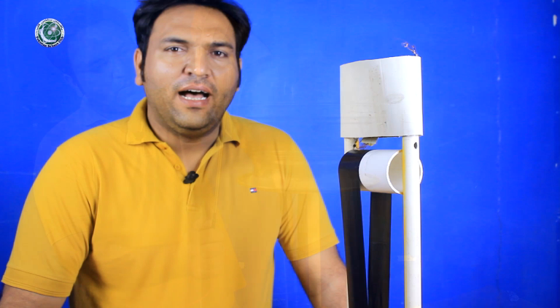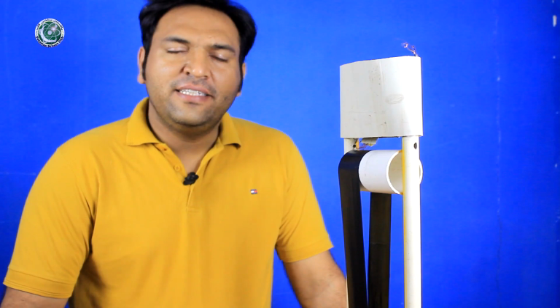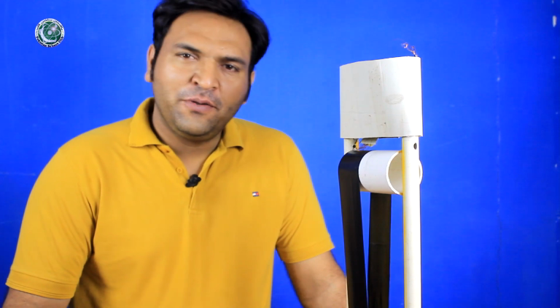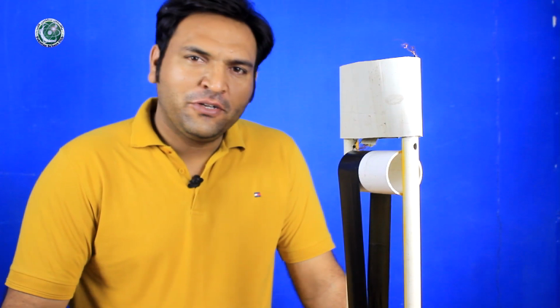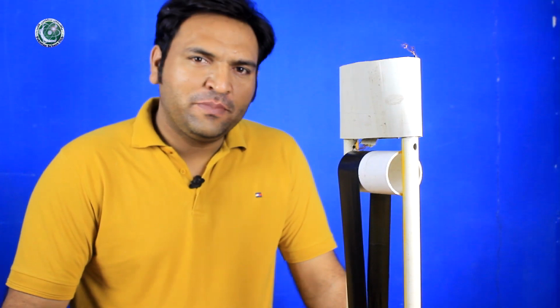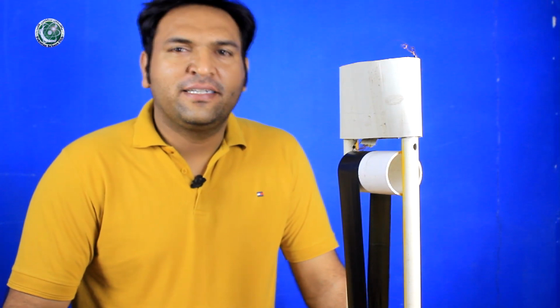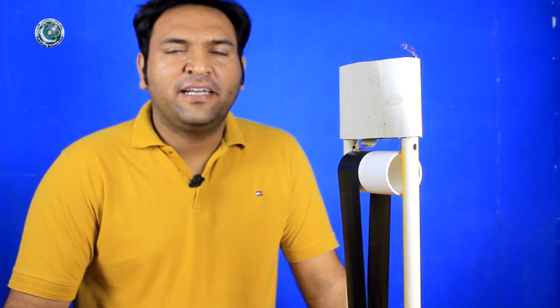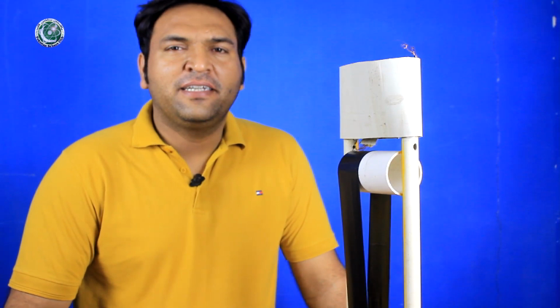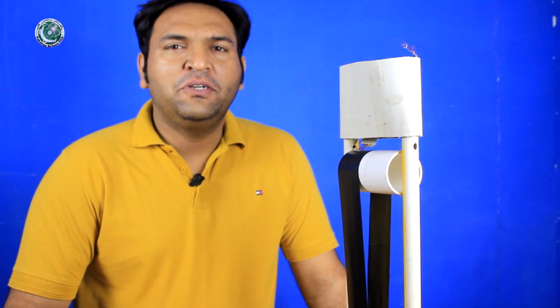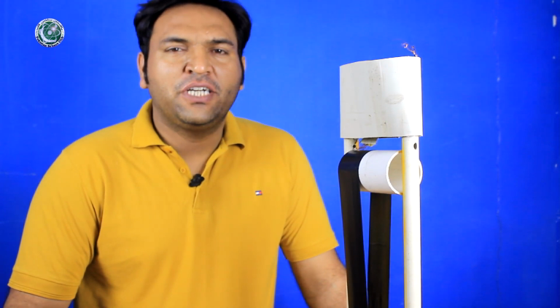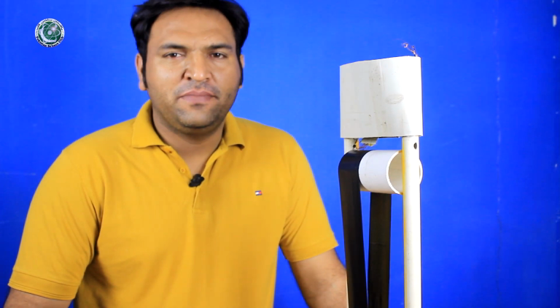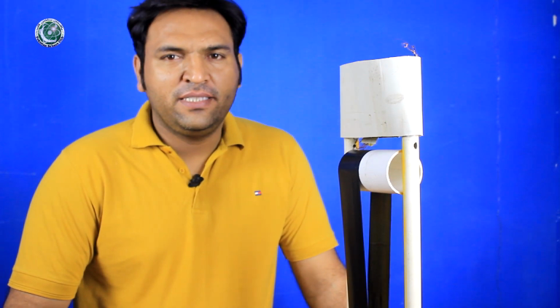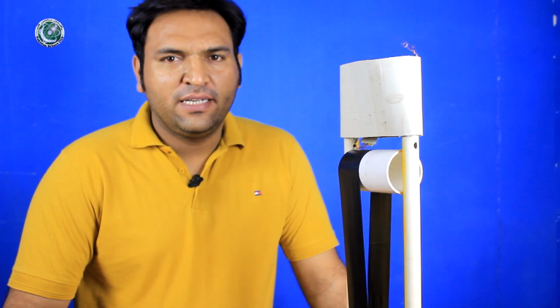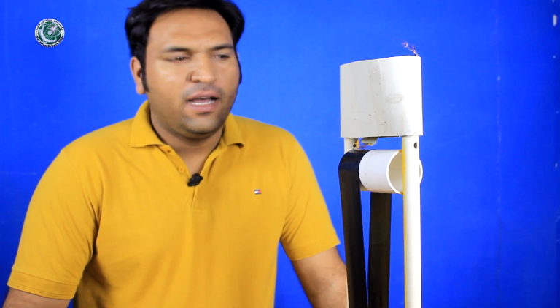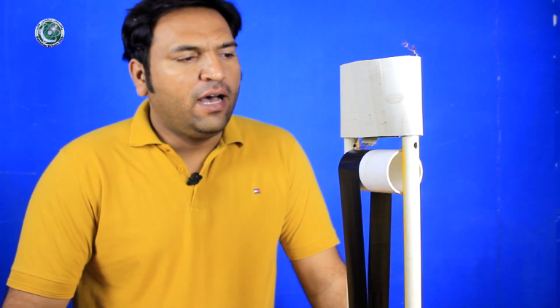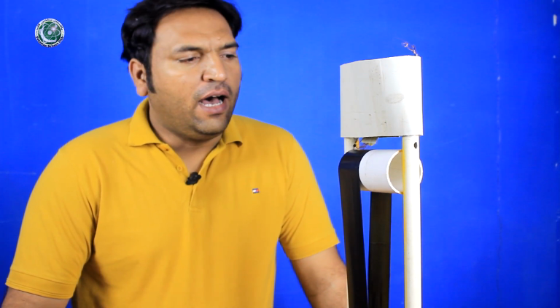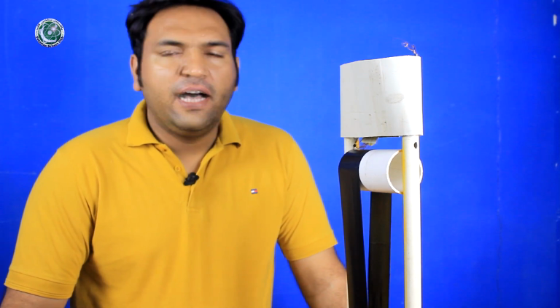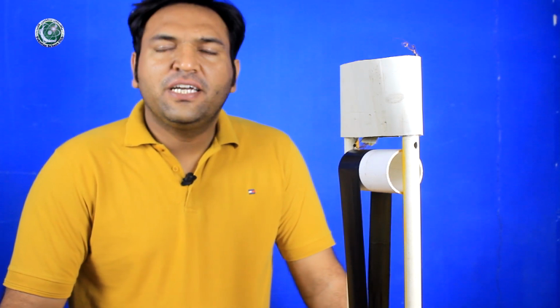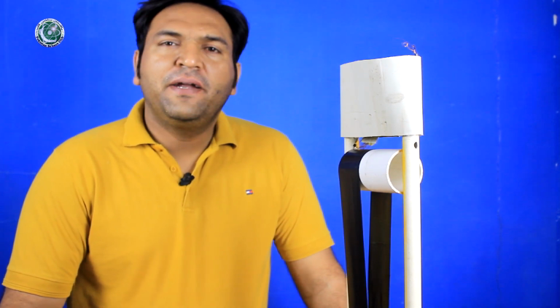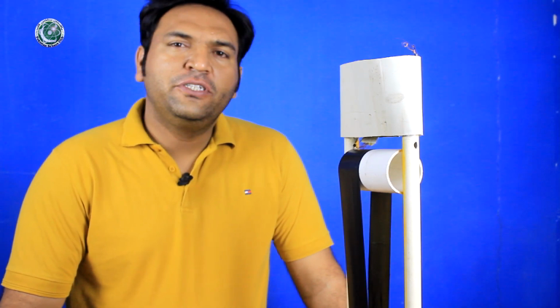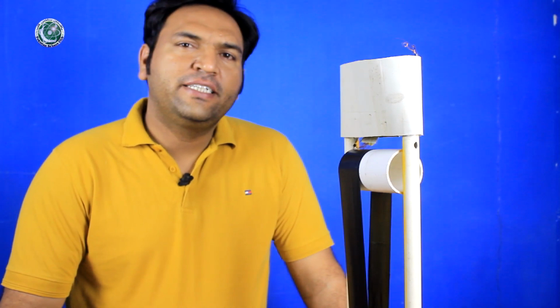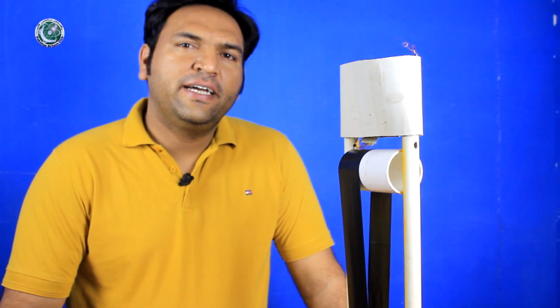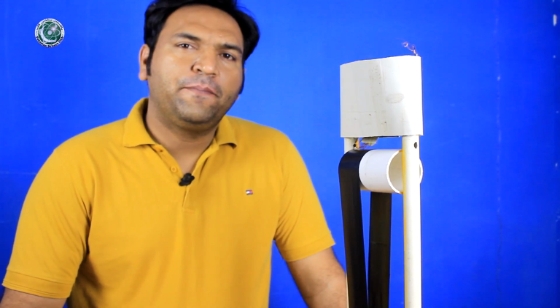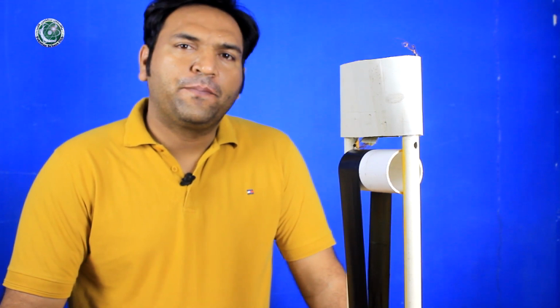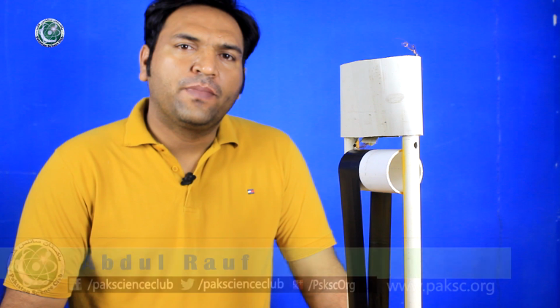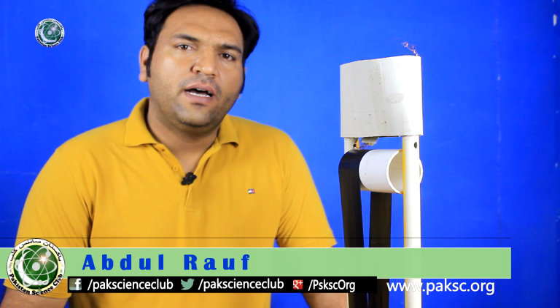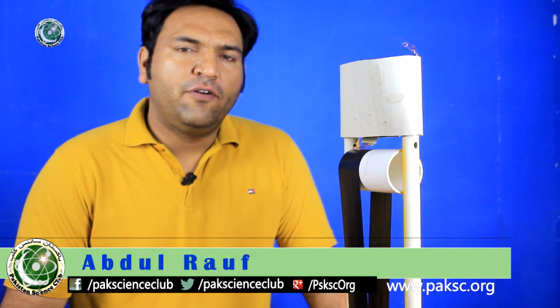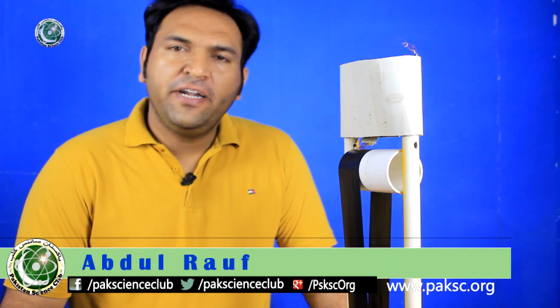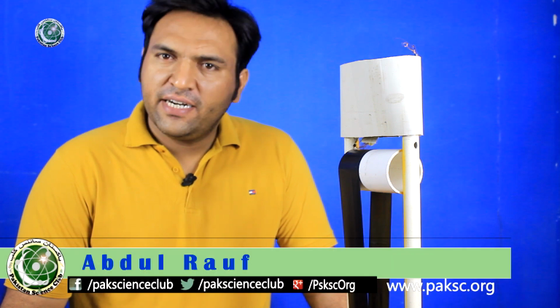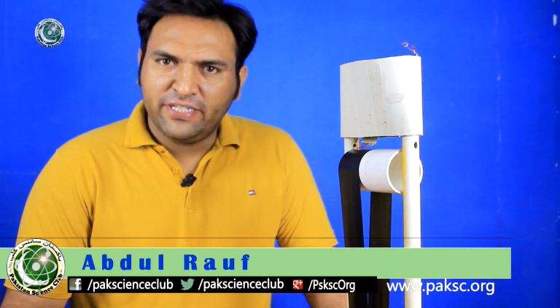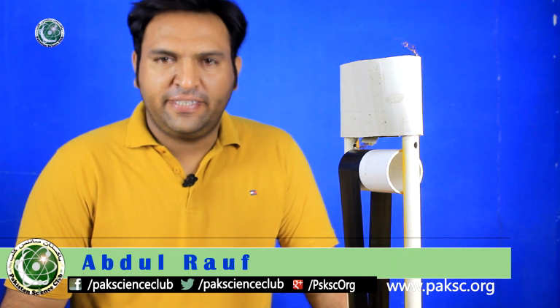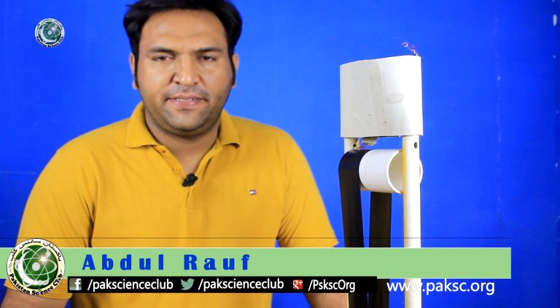Assalamu alaikum, Pakistan Science Club. I'm Shama Deet. Today's project is the Van de Graaff Generator.